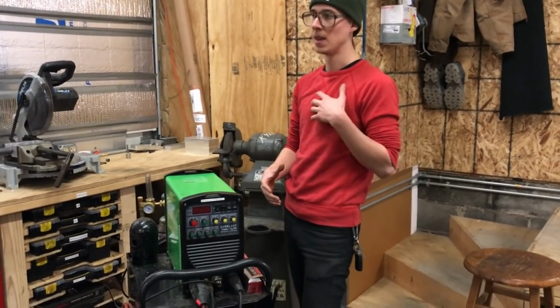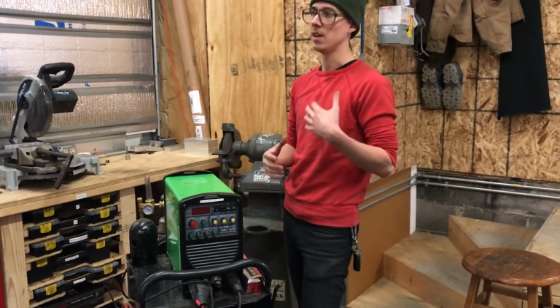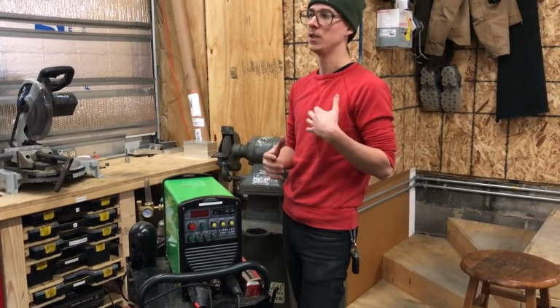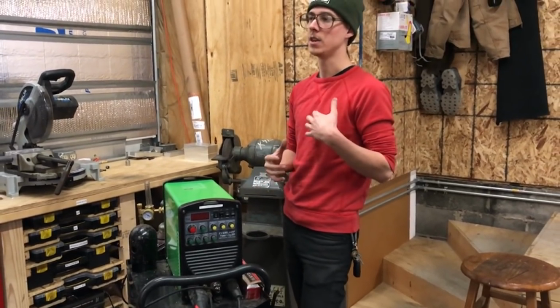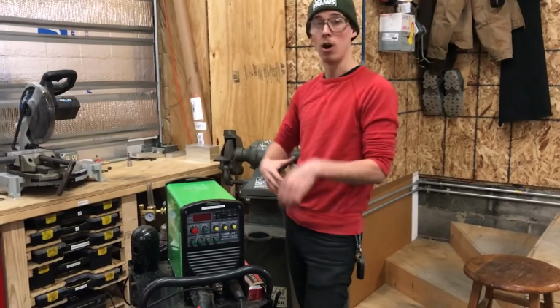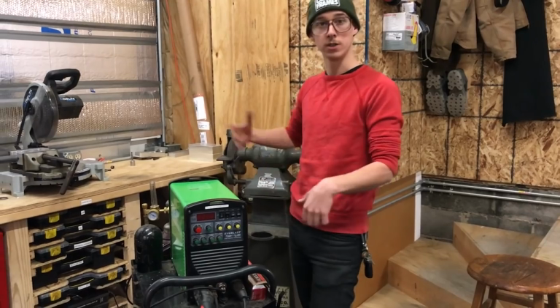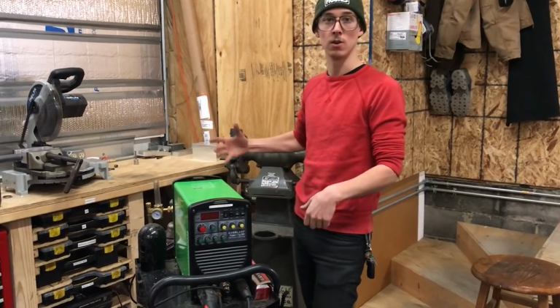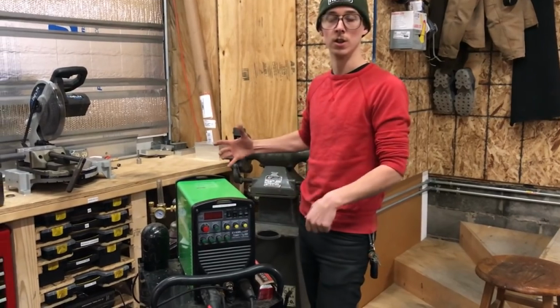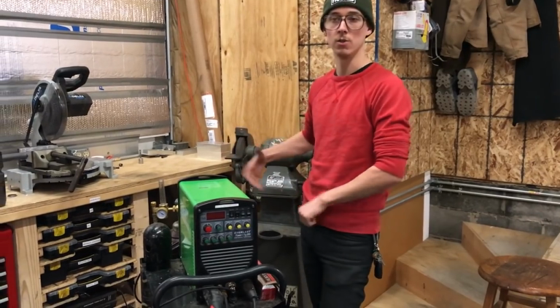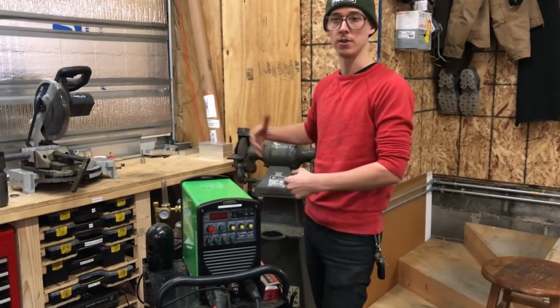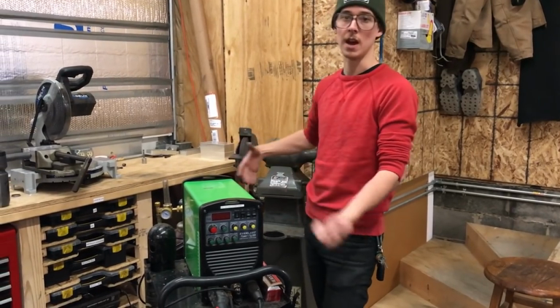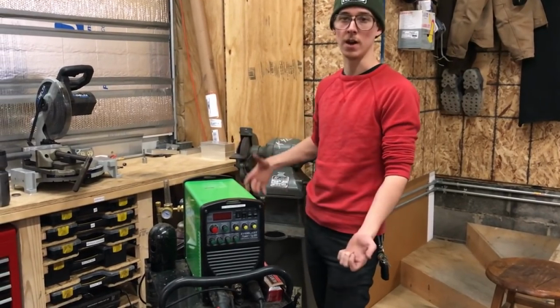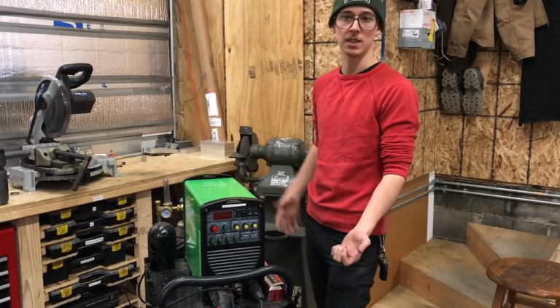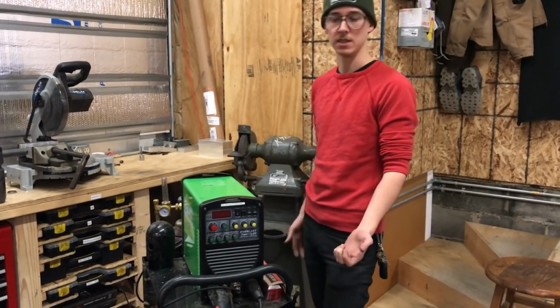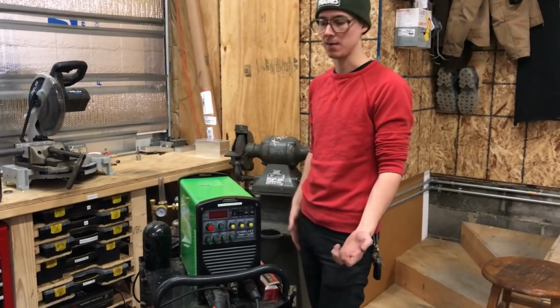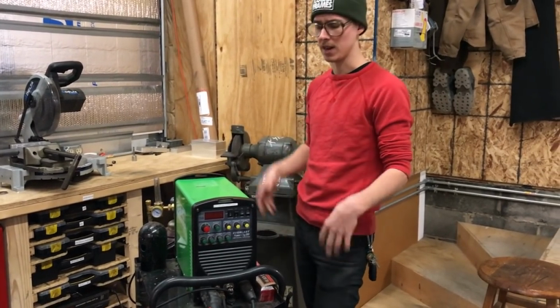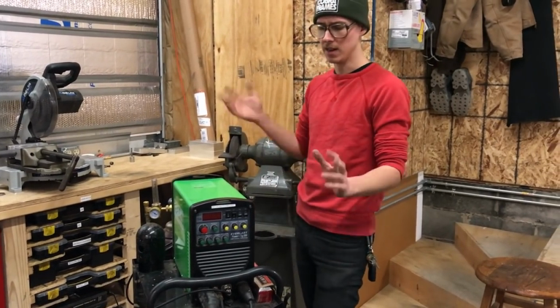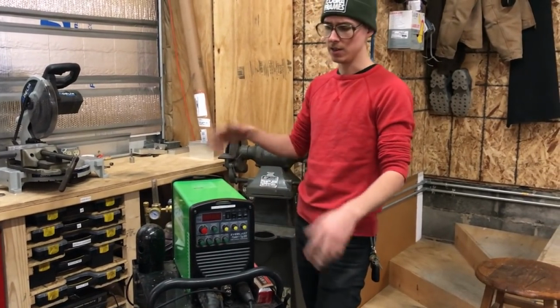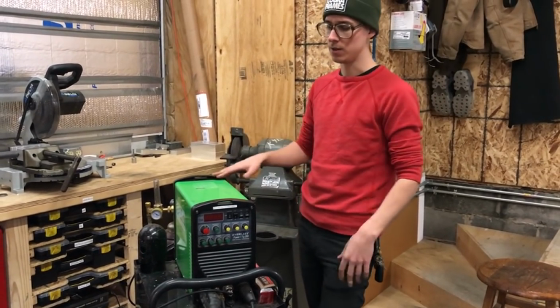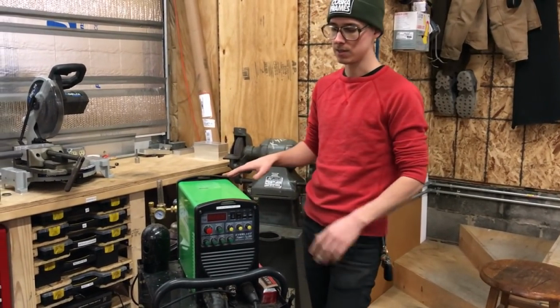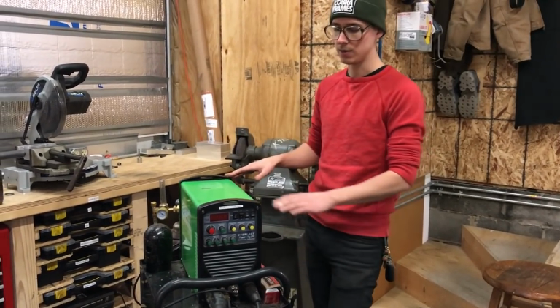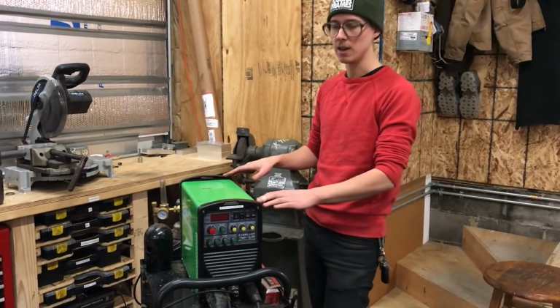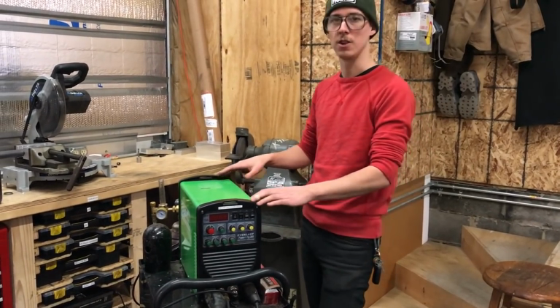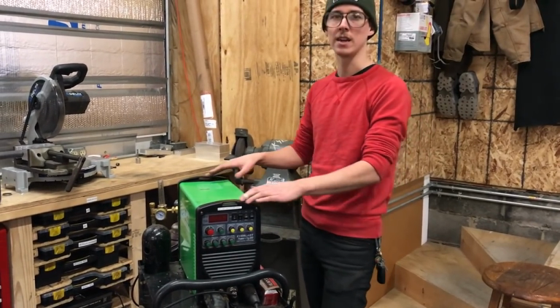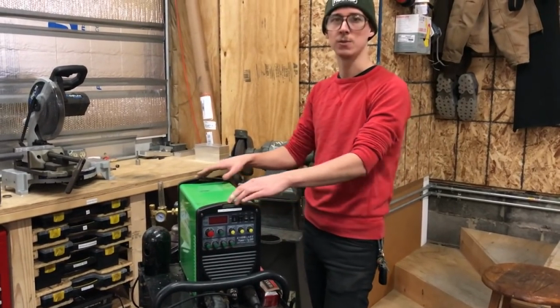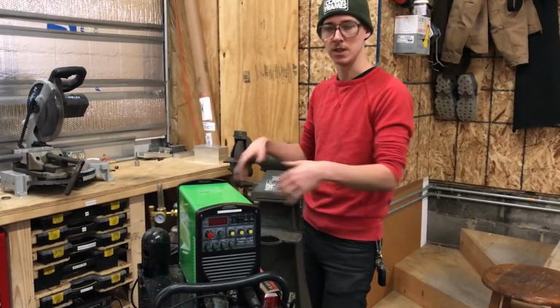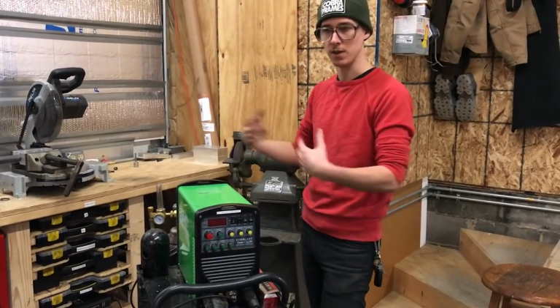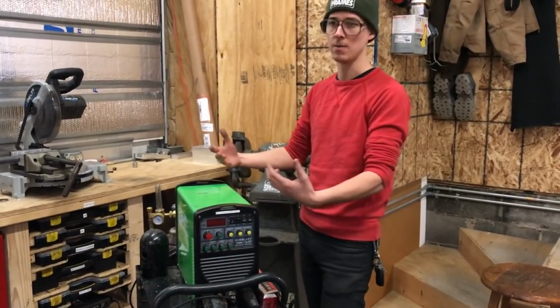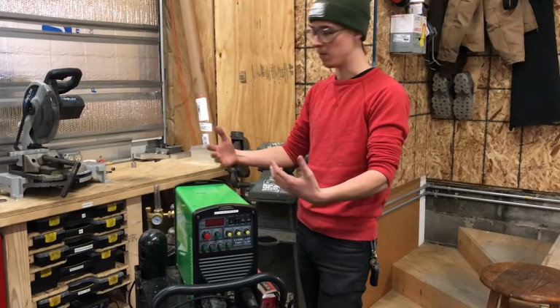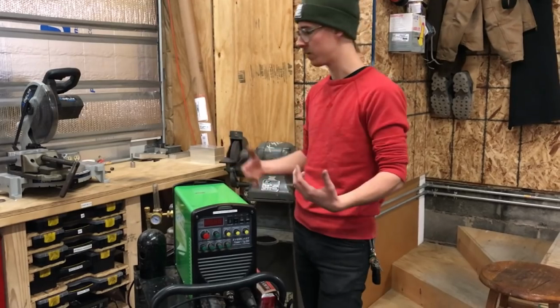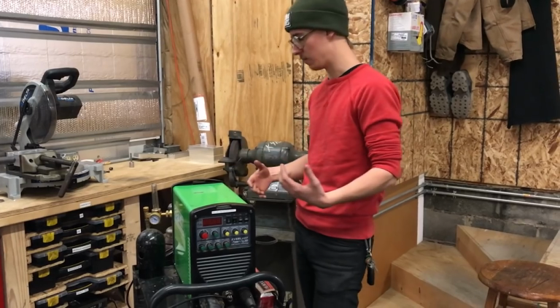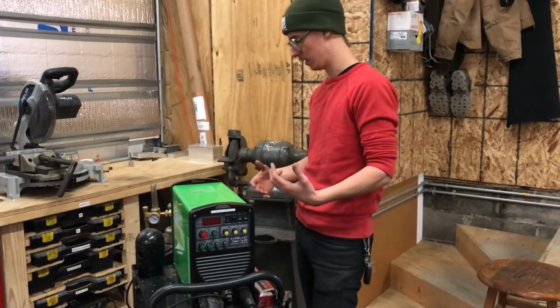The amperage is not really a concern when you're talking about welding thin wall bike tubing. This video is directed specifically about bike frame building.